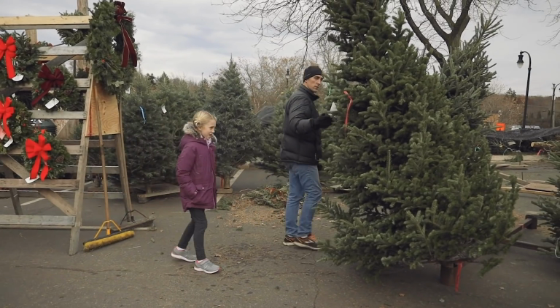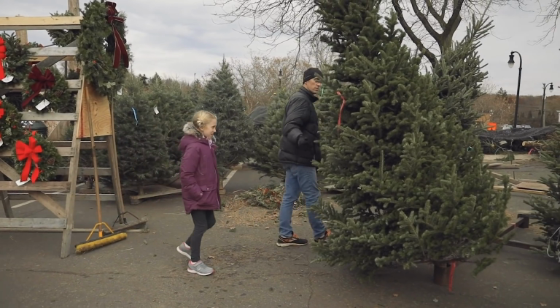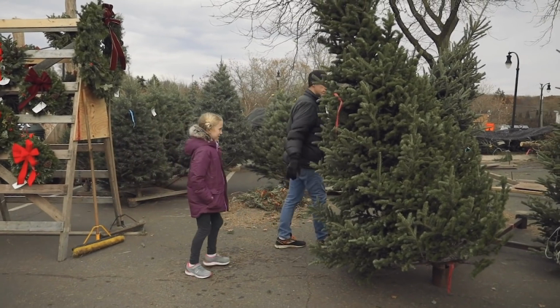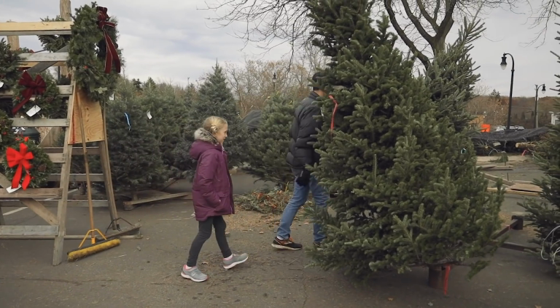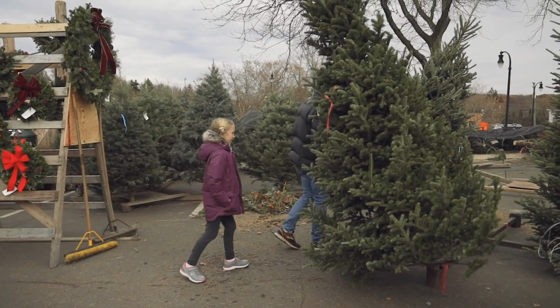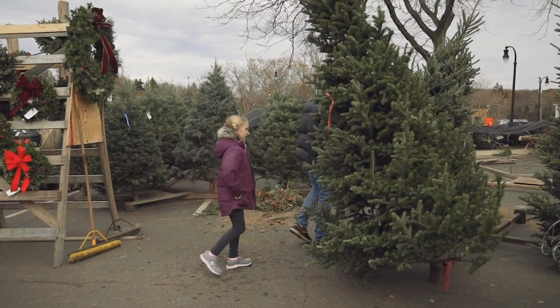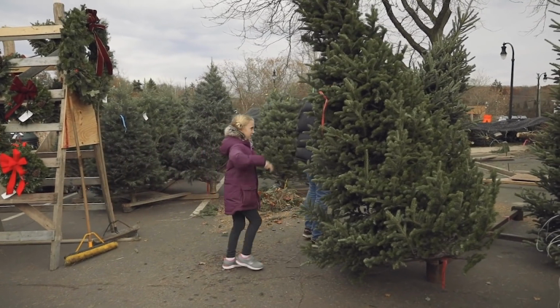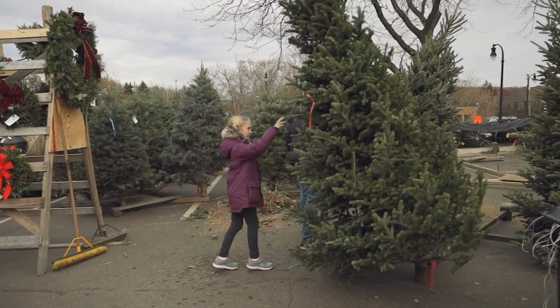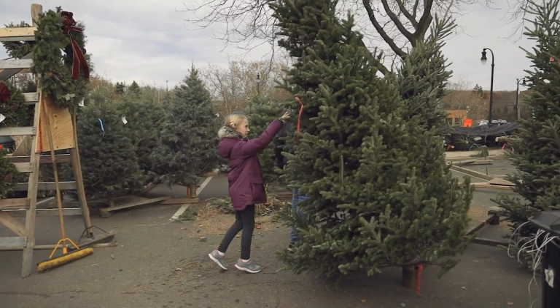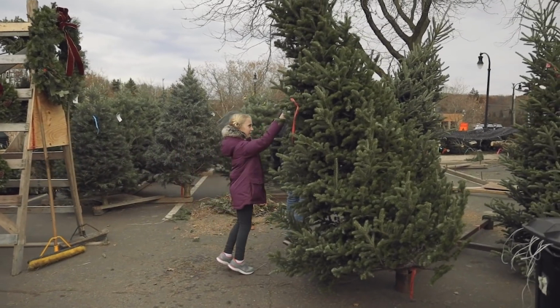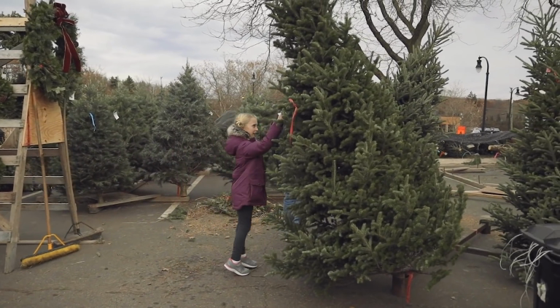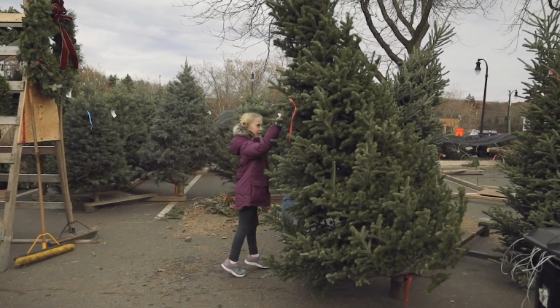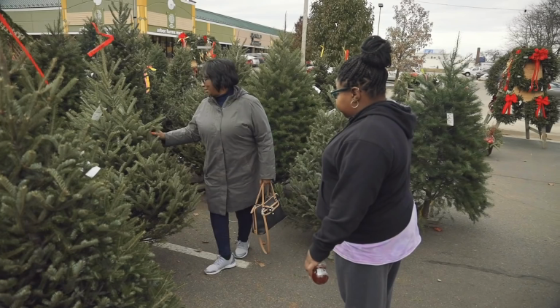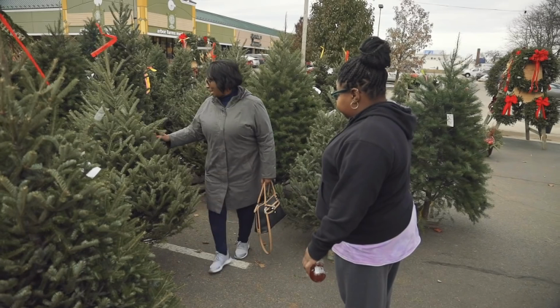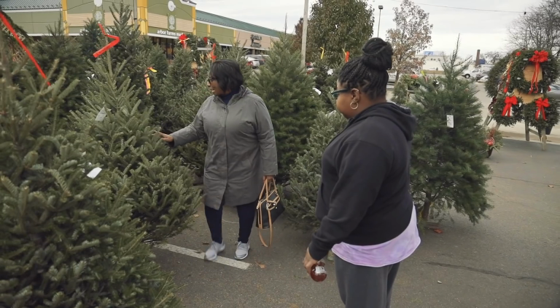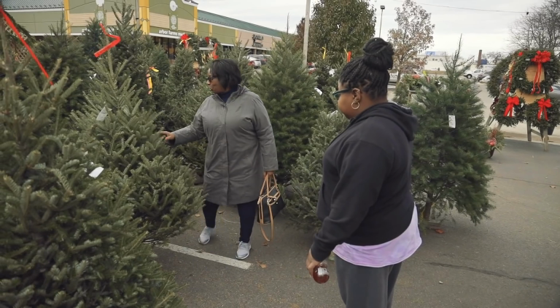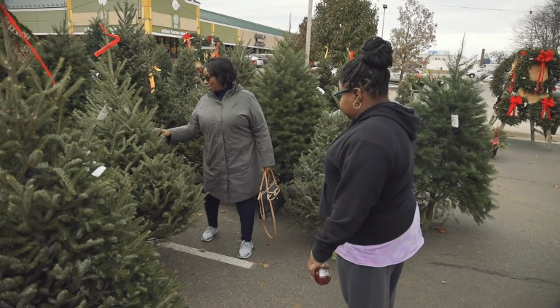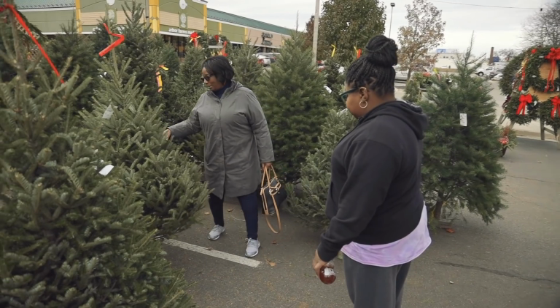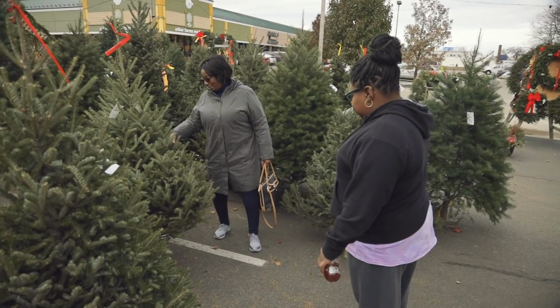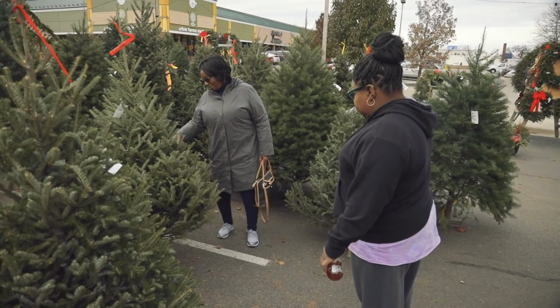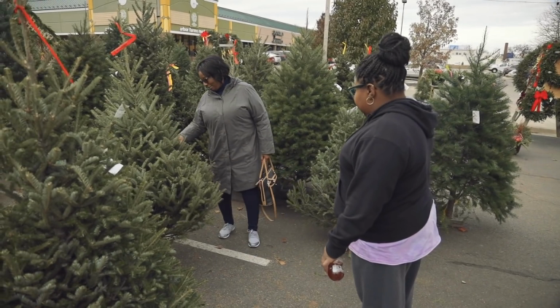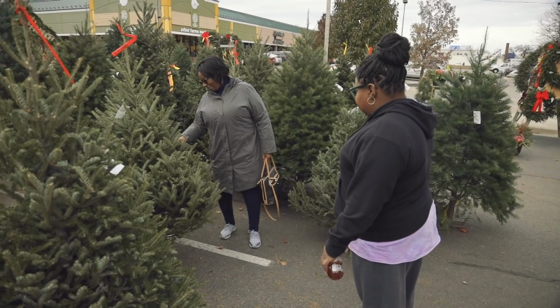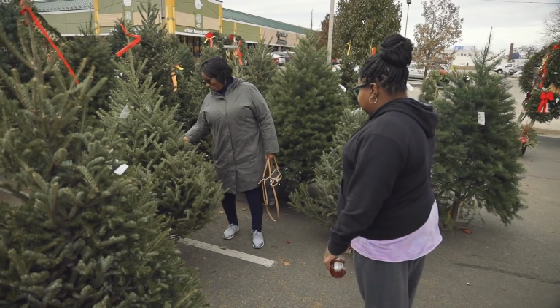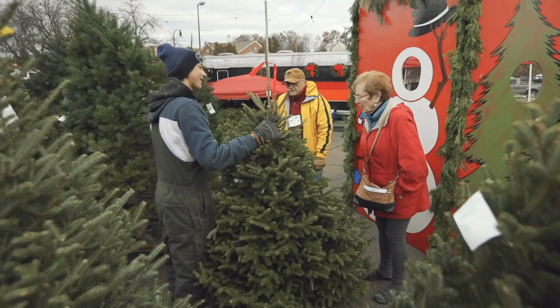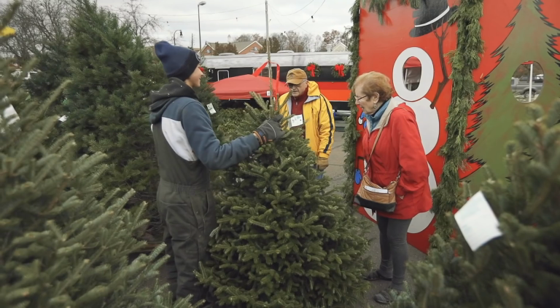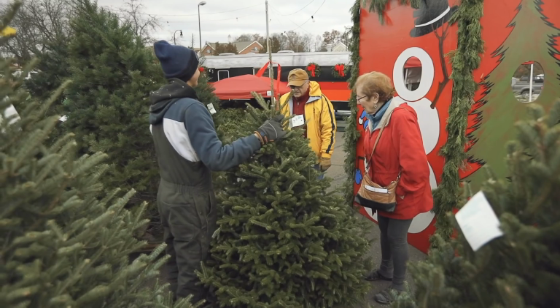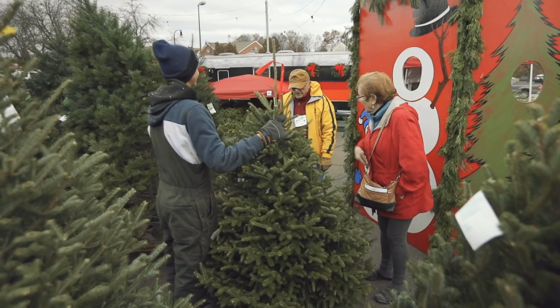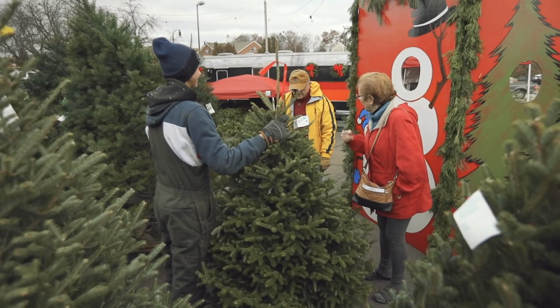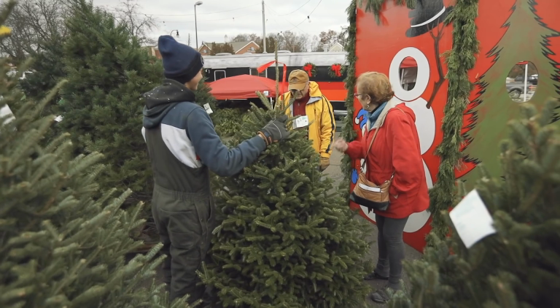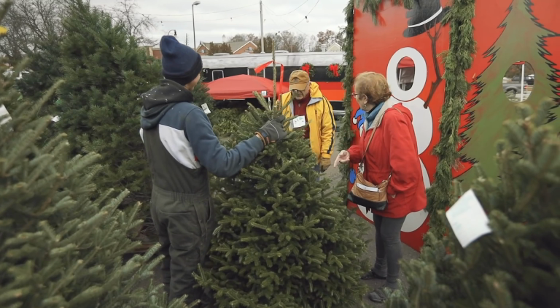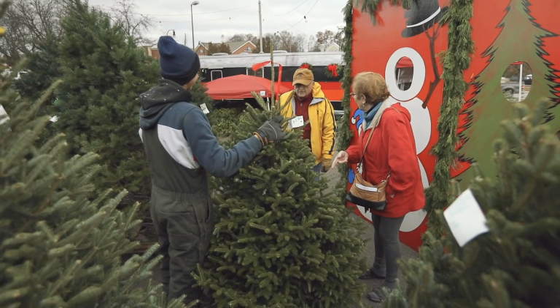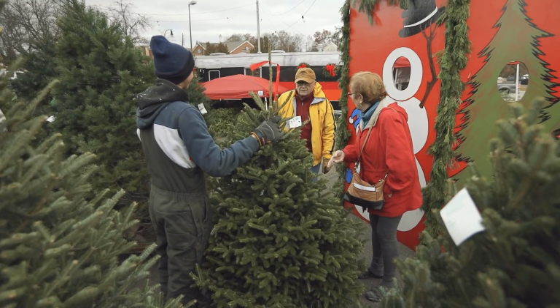You may need to rush to the tree lot to get your mittens on that perfect Christmas tree this holiday season.